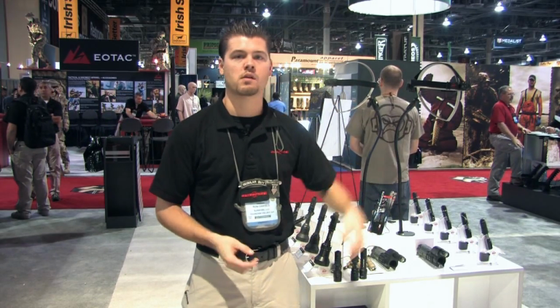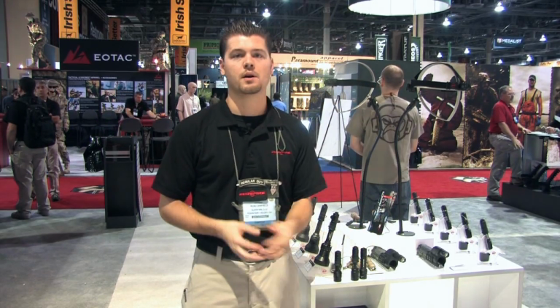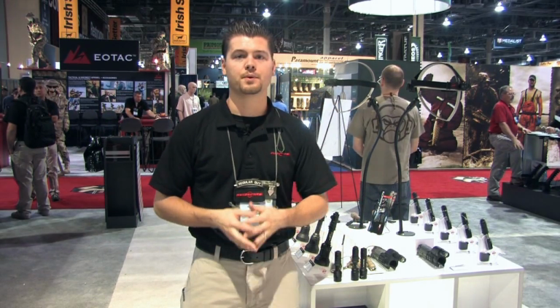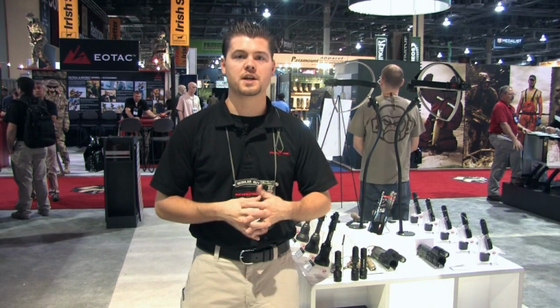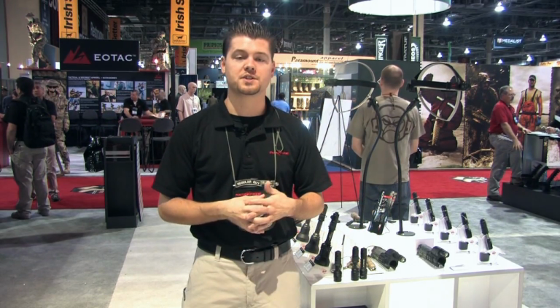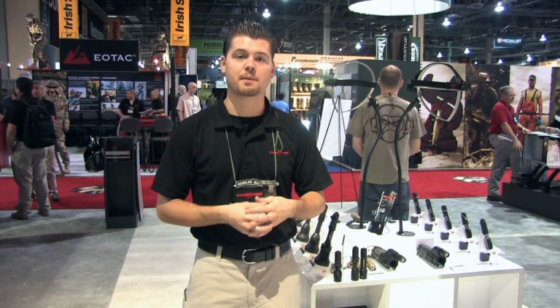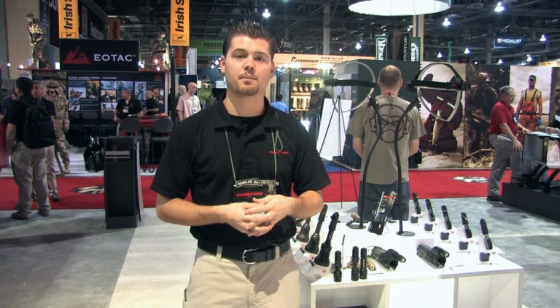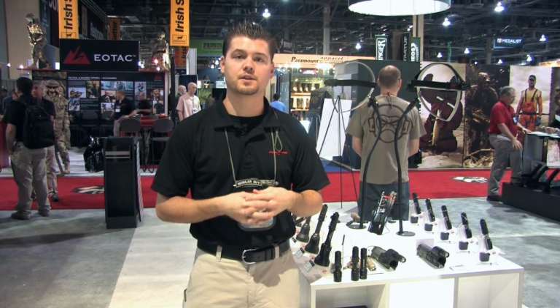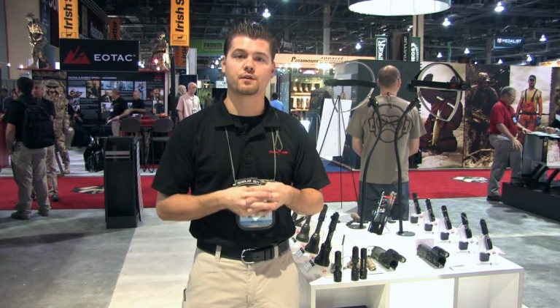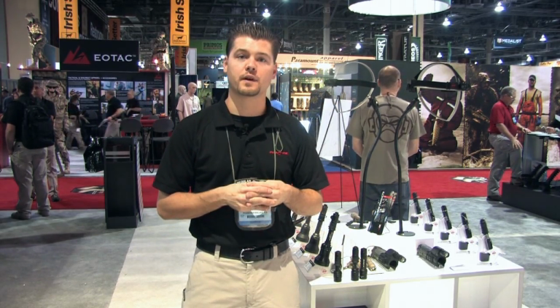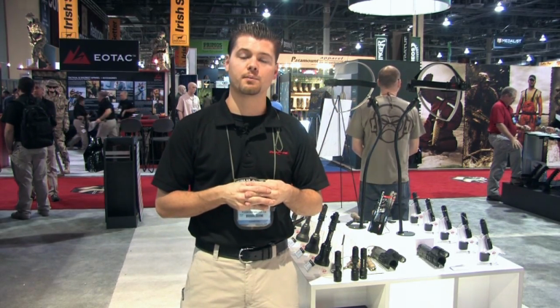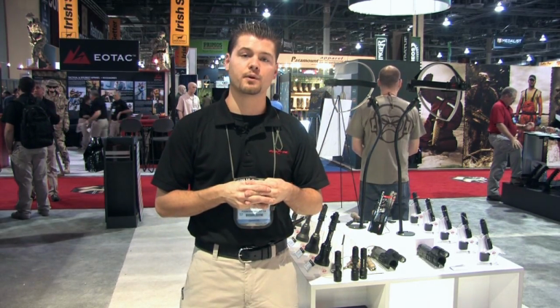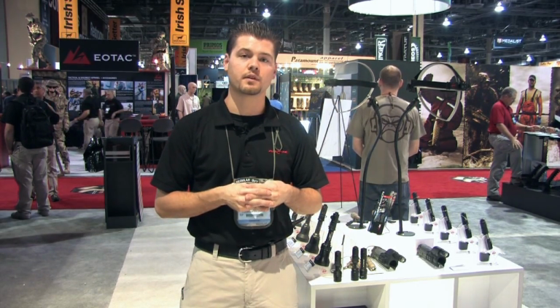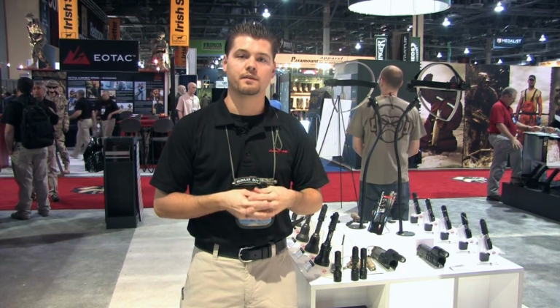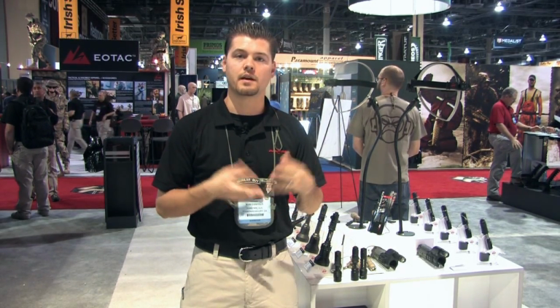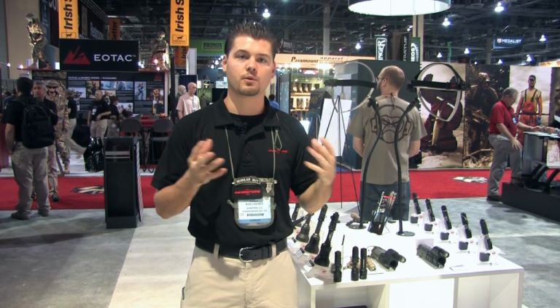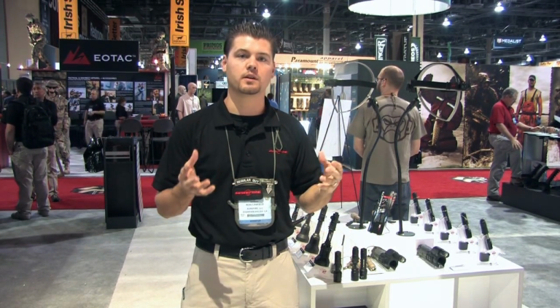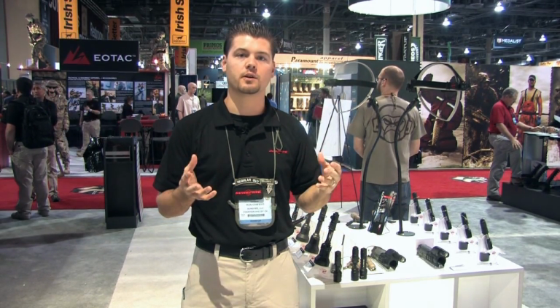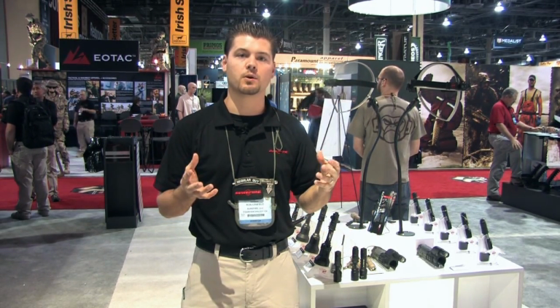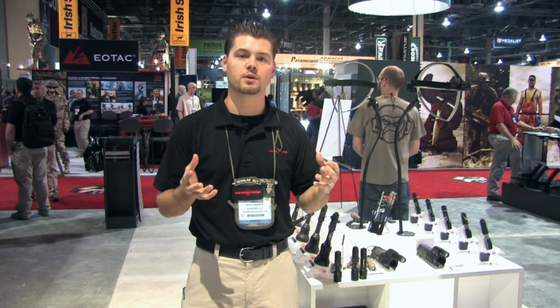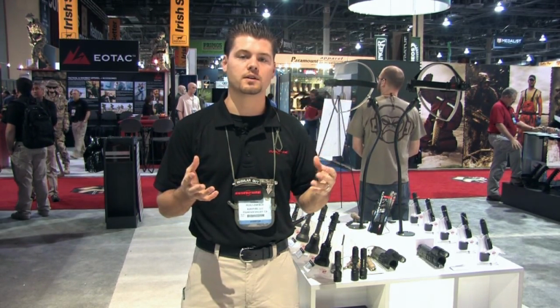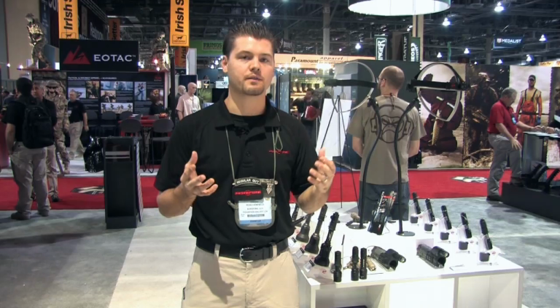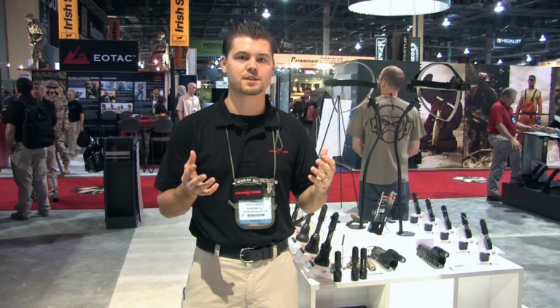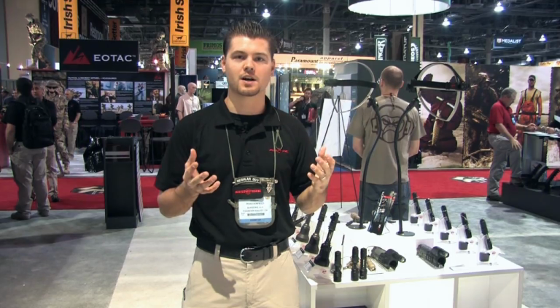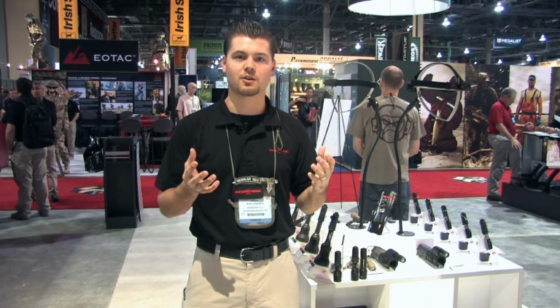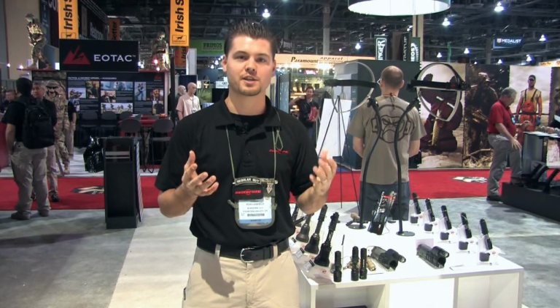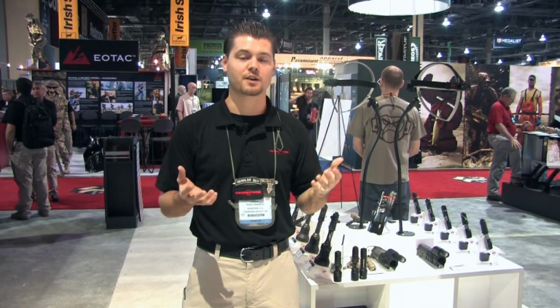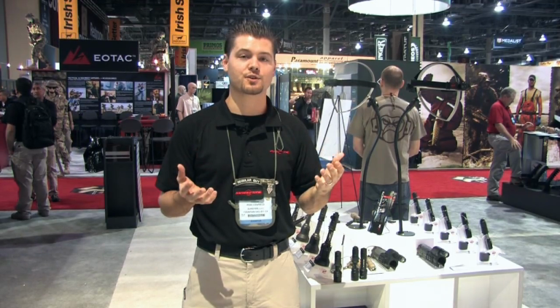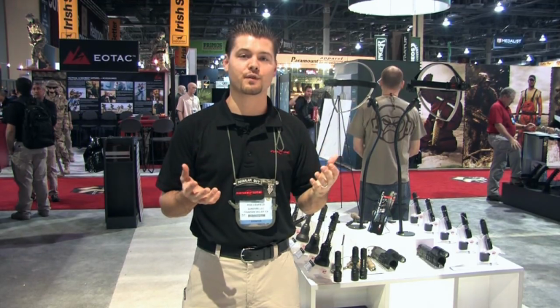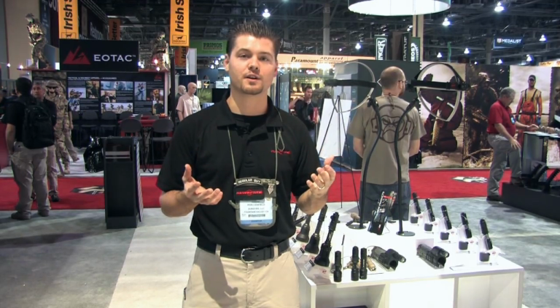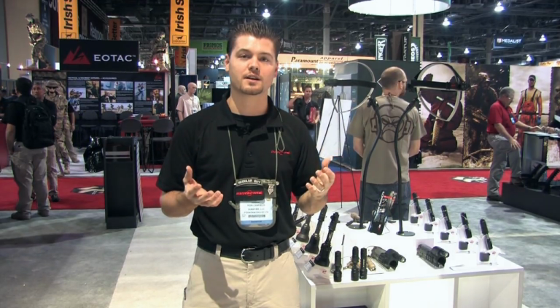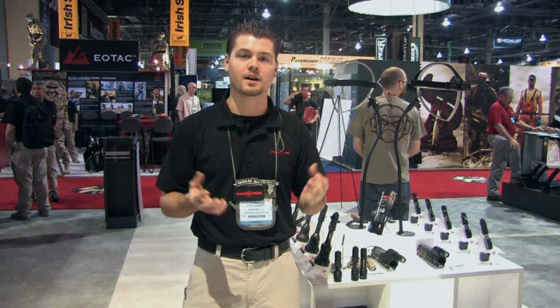I appreciate you stopping by the Surefire booth. If you ever want to learn more, give us a call or check out surefire.com.